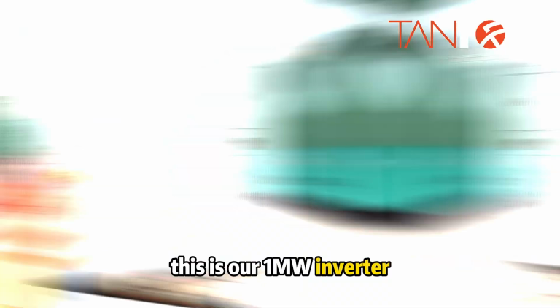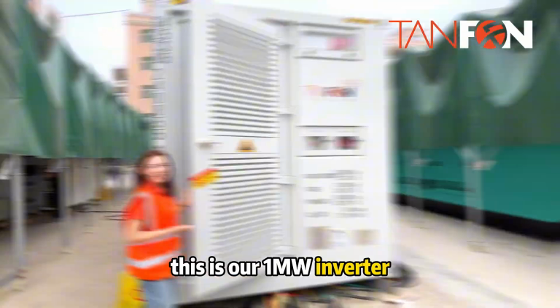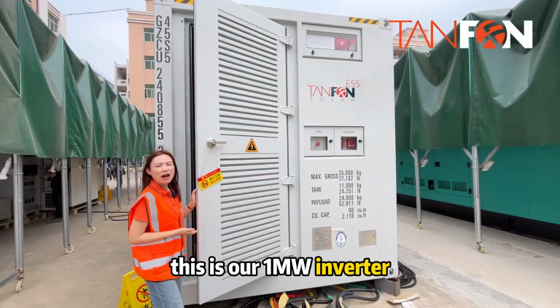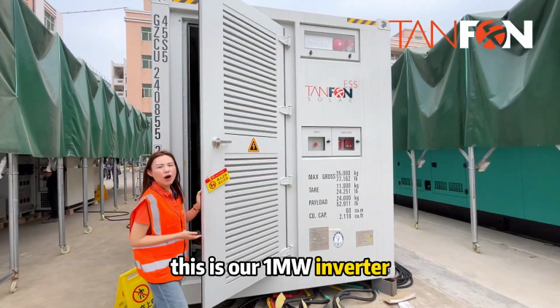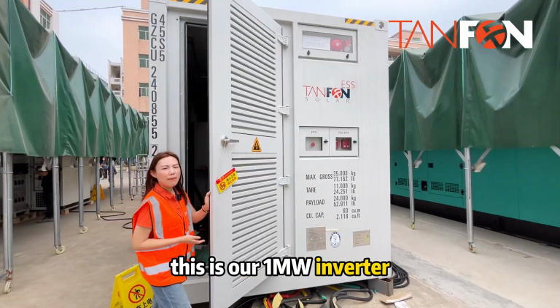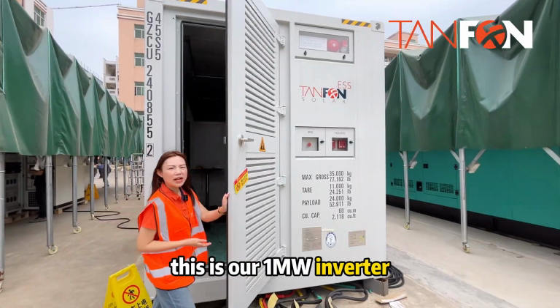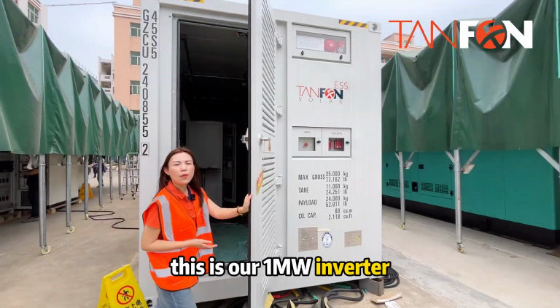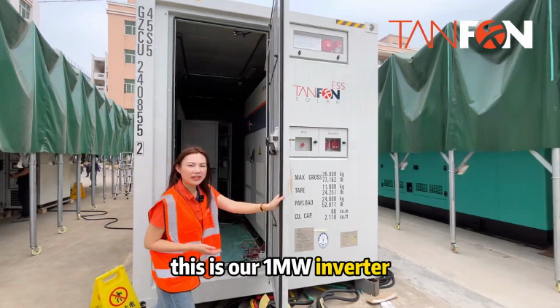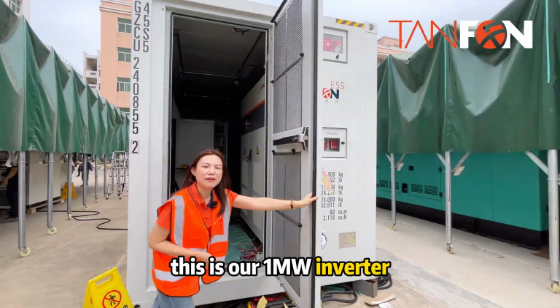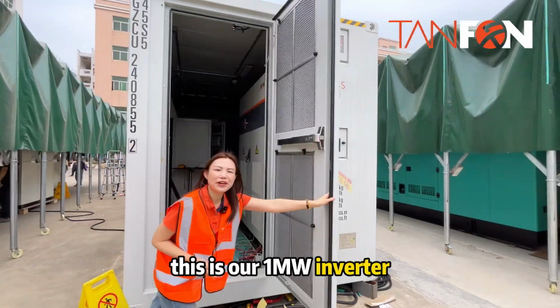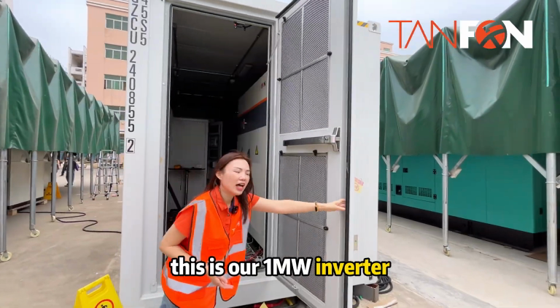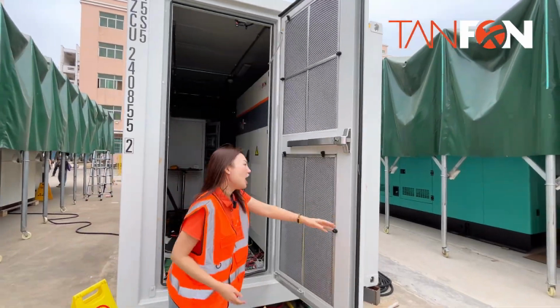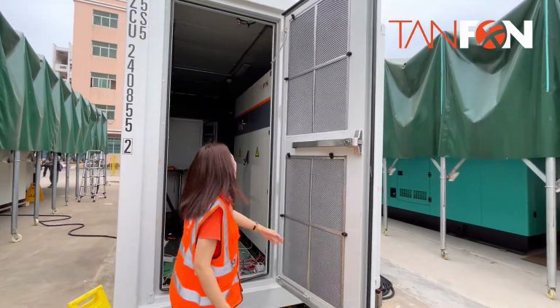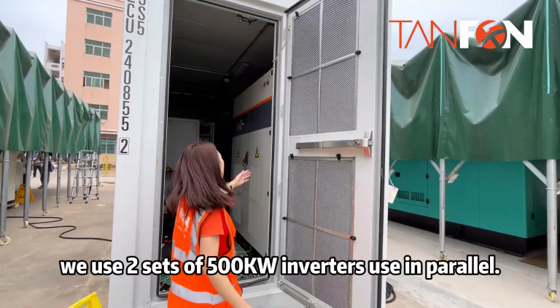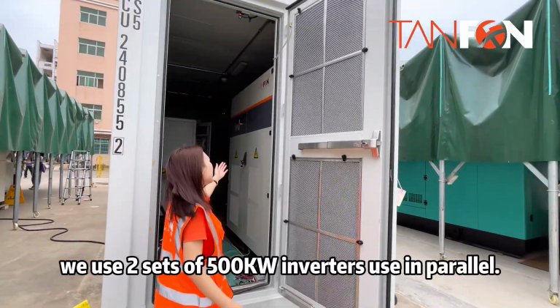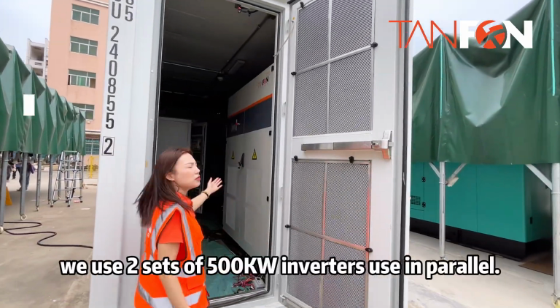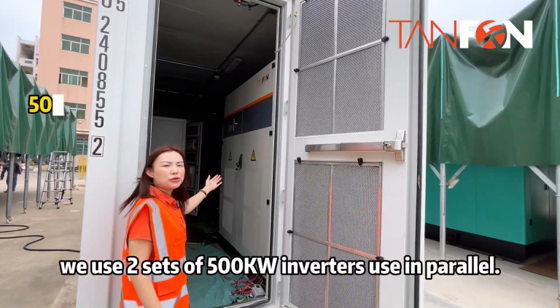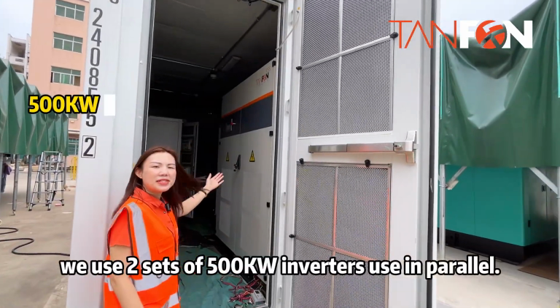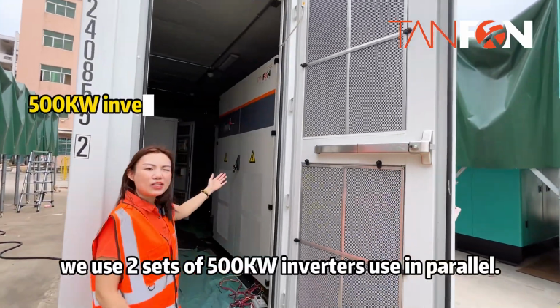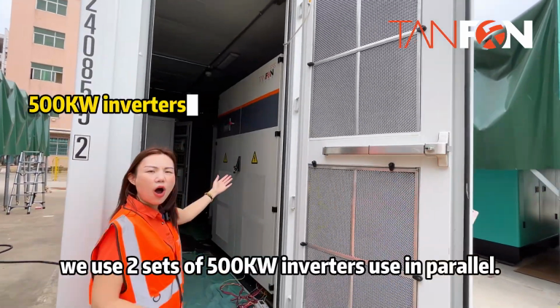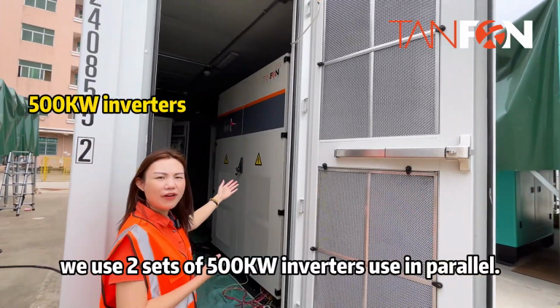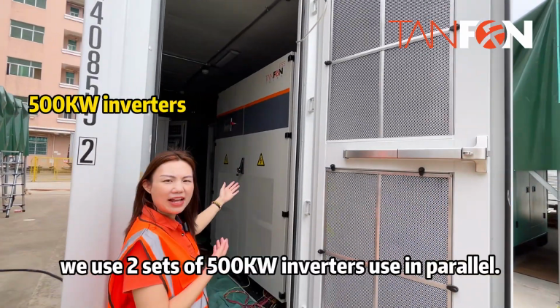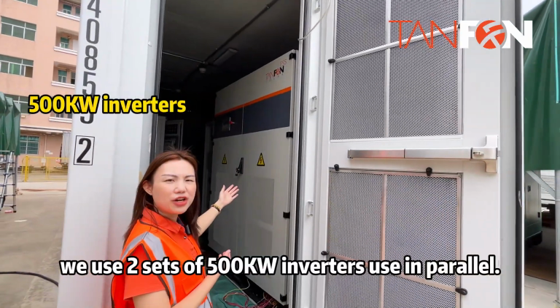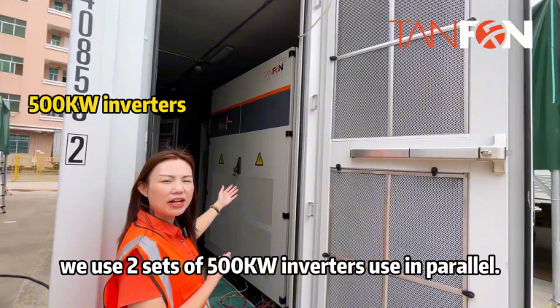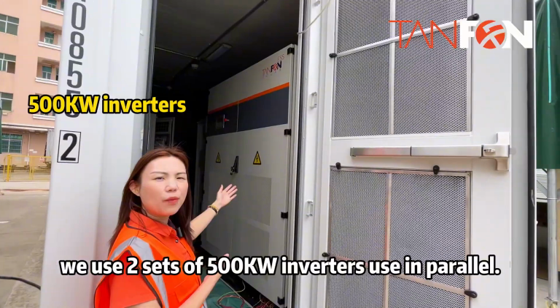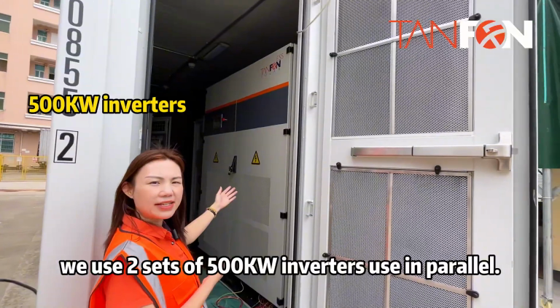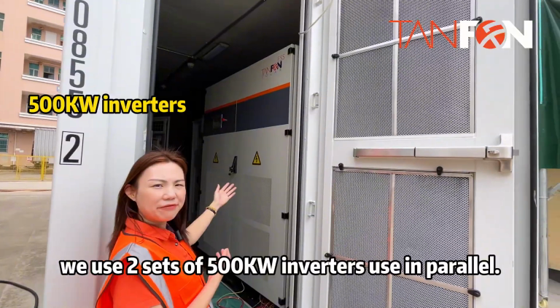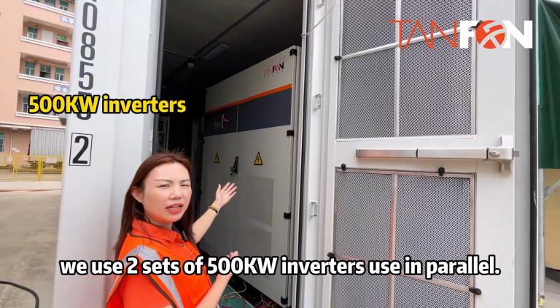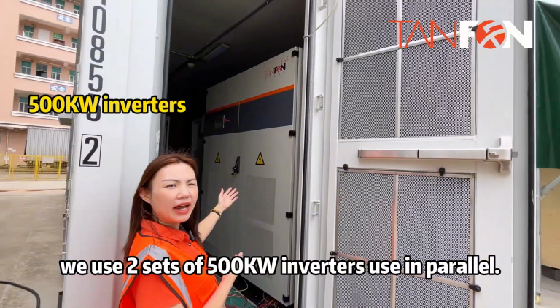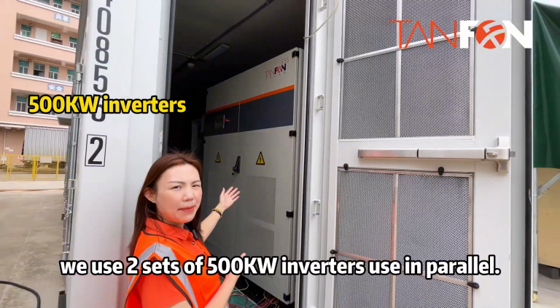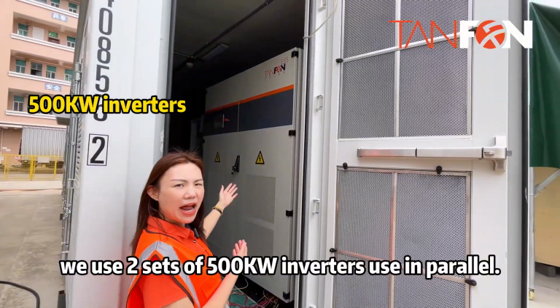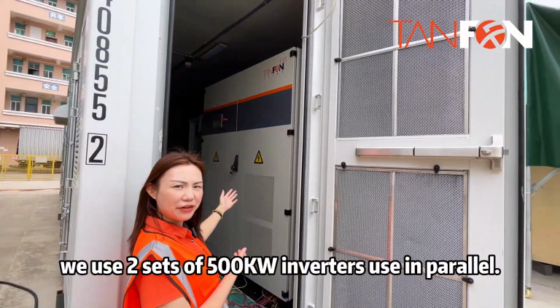This is our 1MW inverter. We use two sets of 500kW inverters in this project.